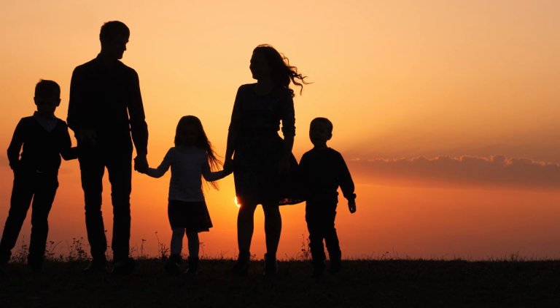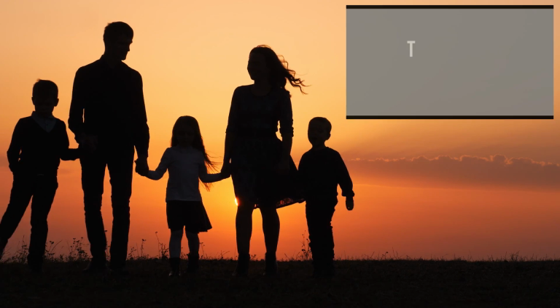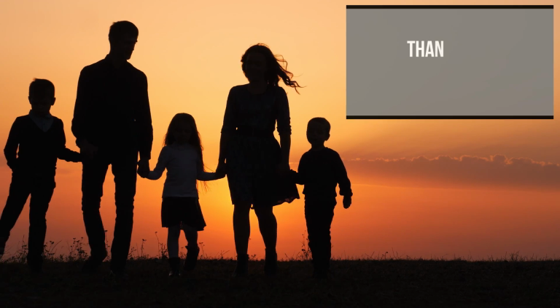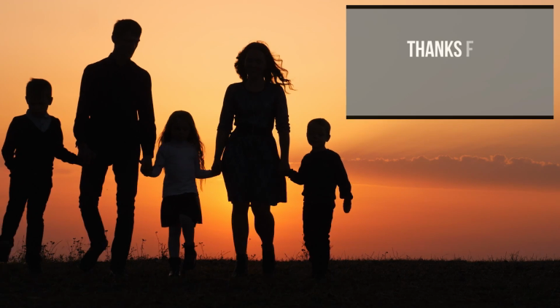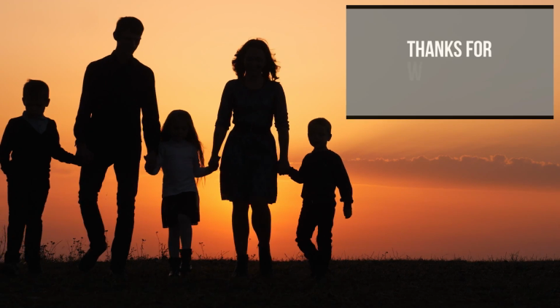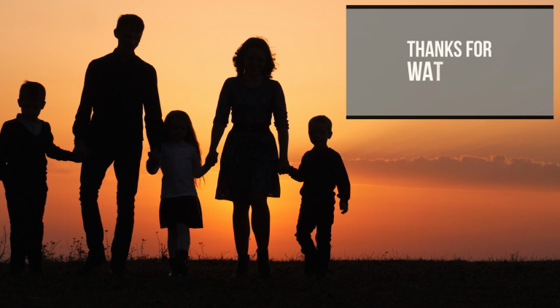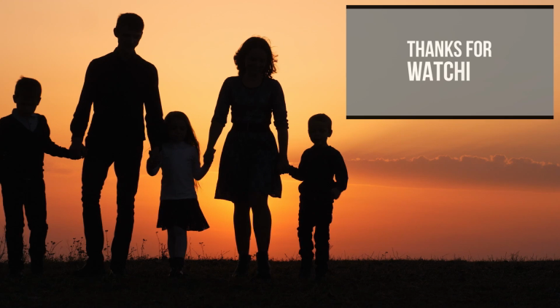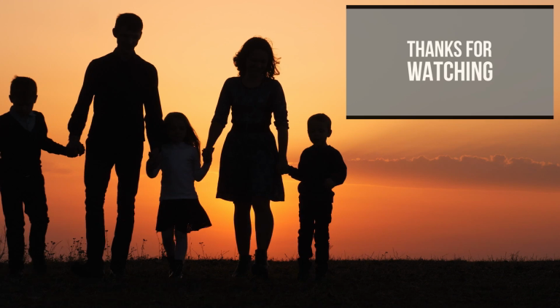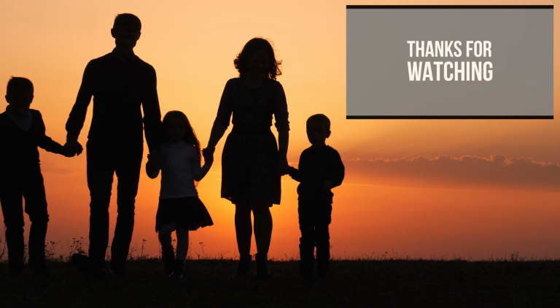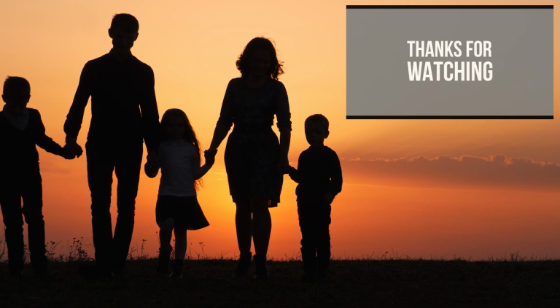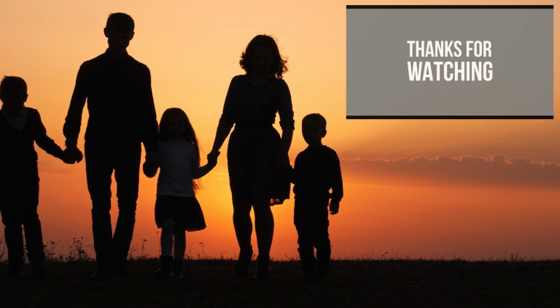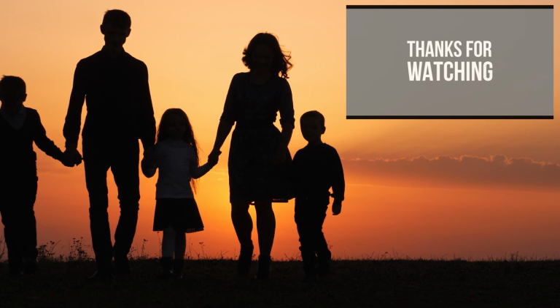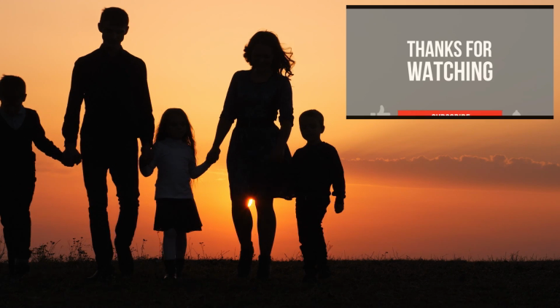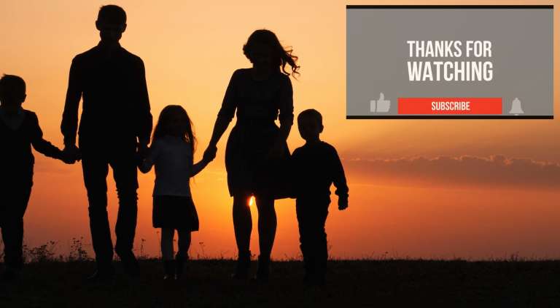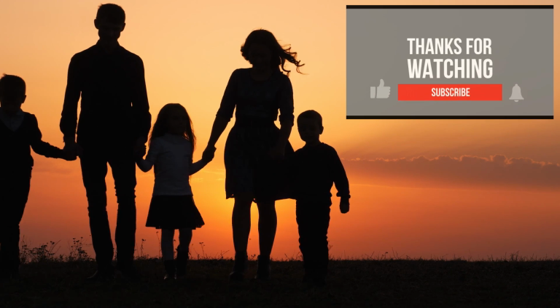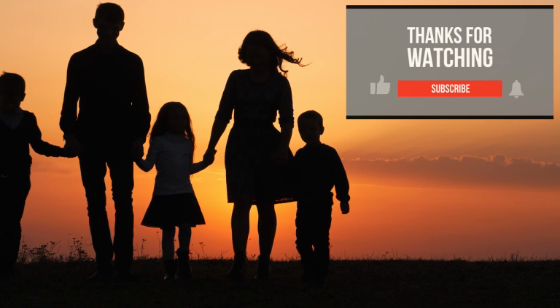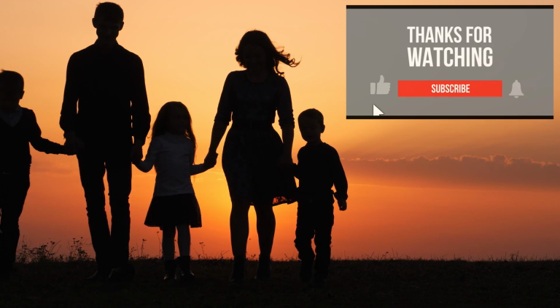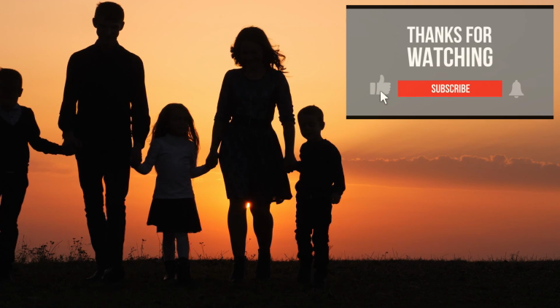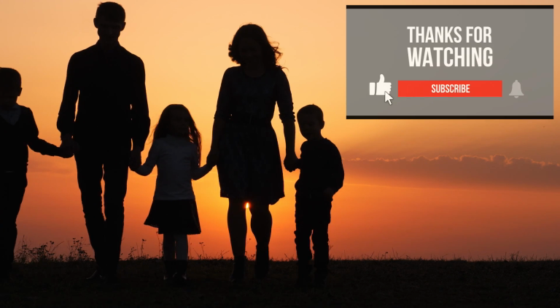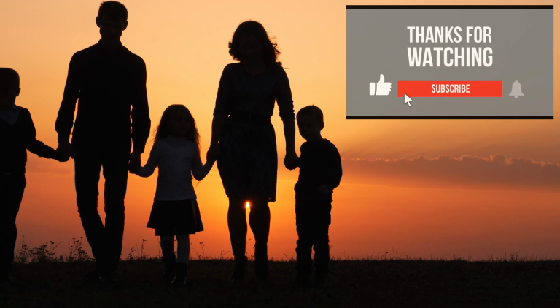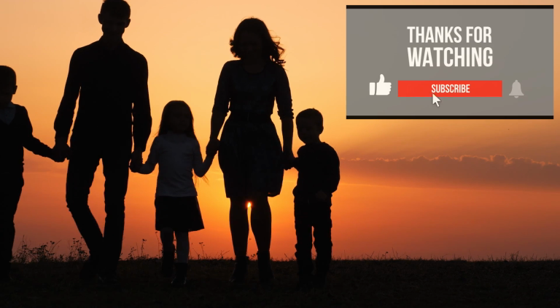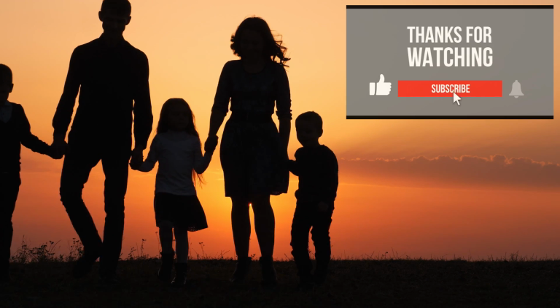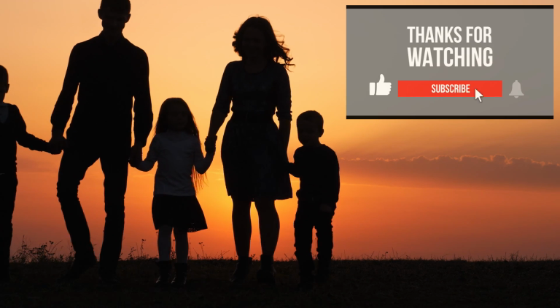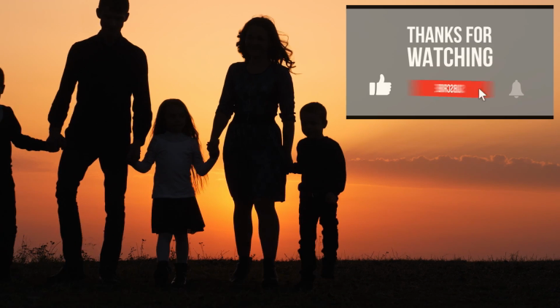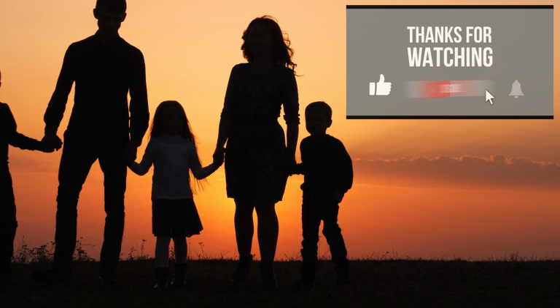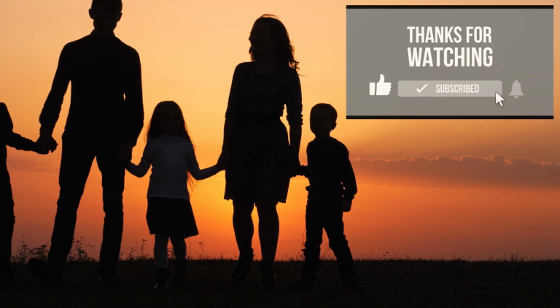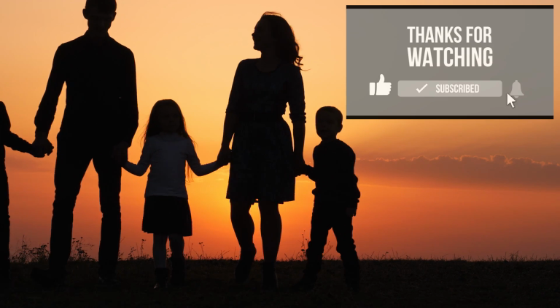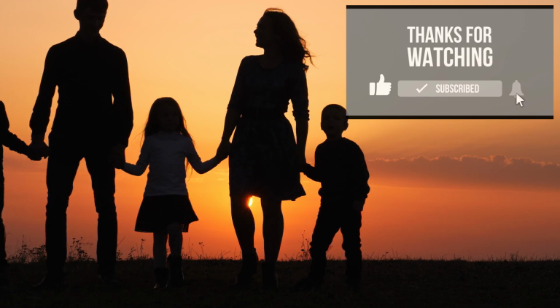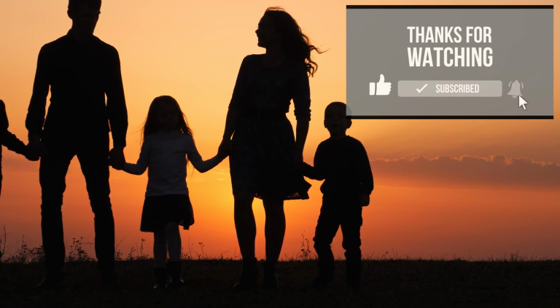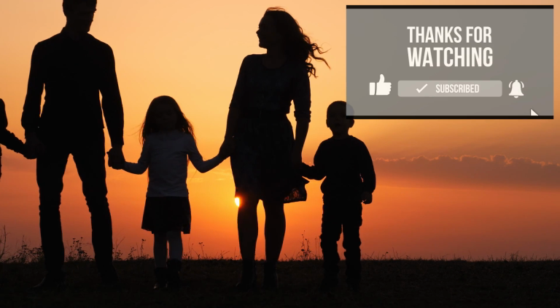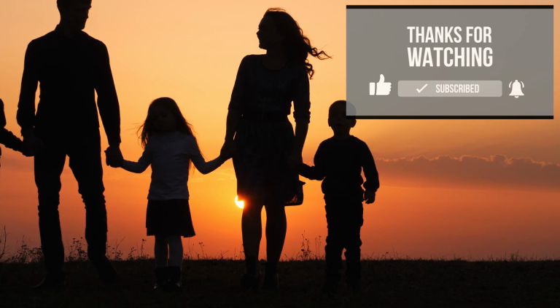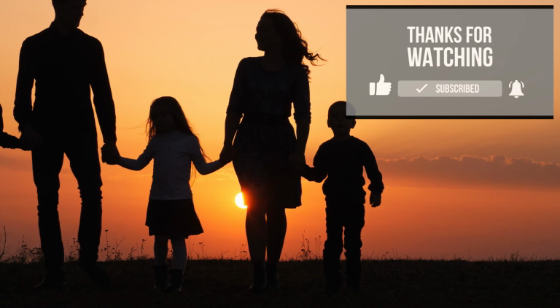Thank you for watching. Check out our other videos for a bit of insight into different topics.